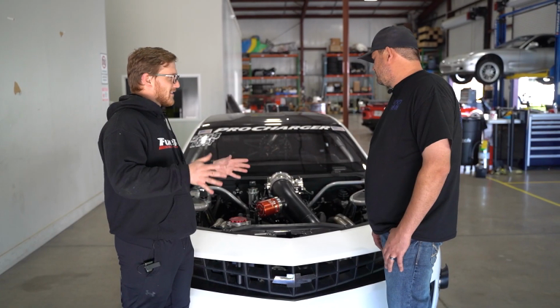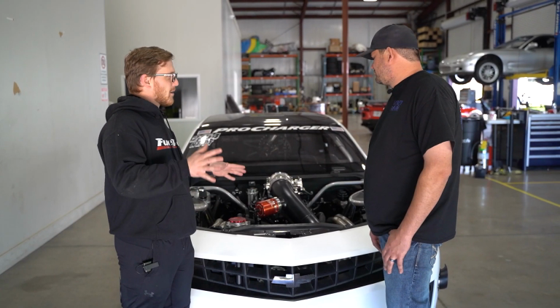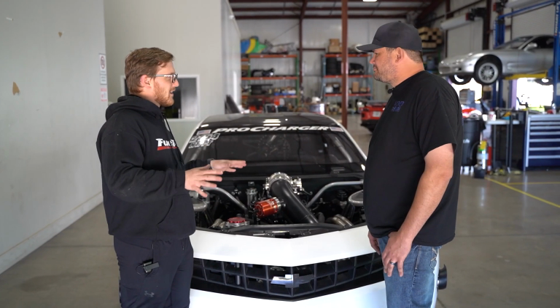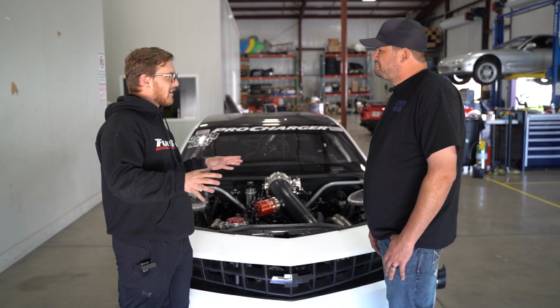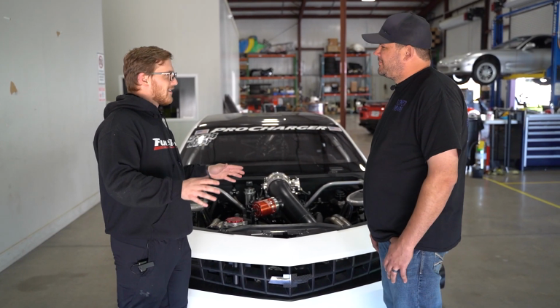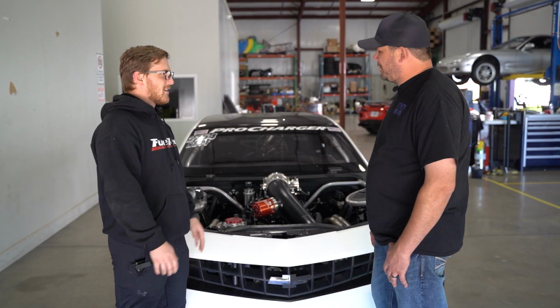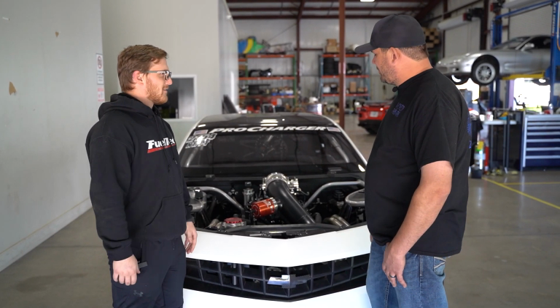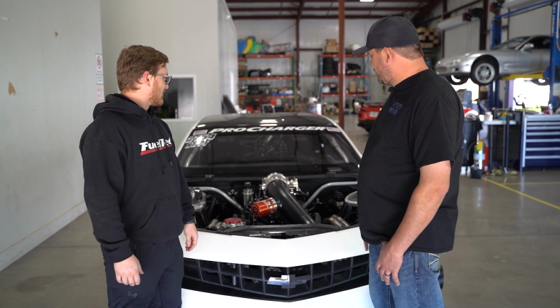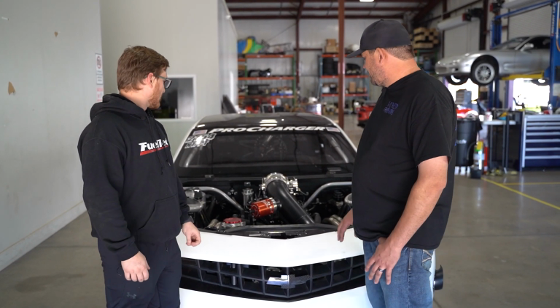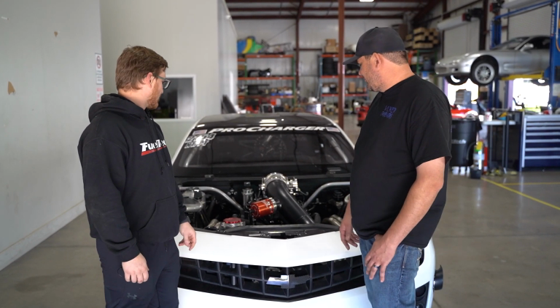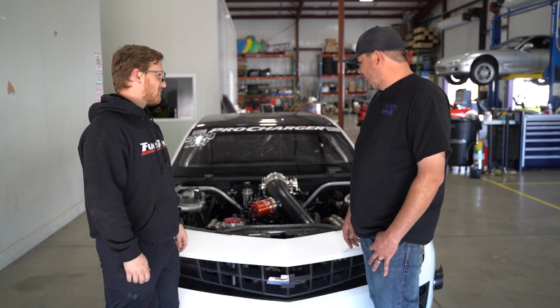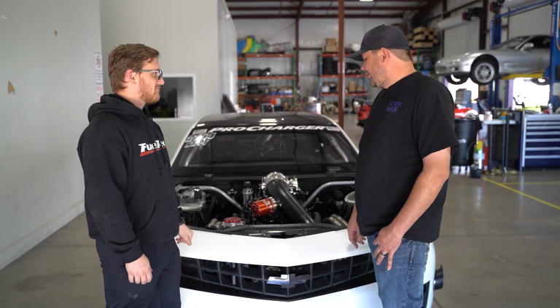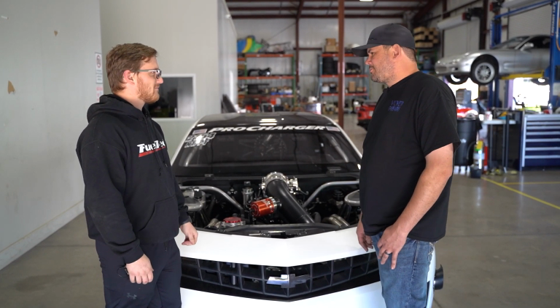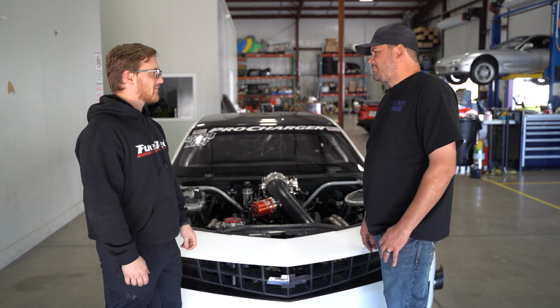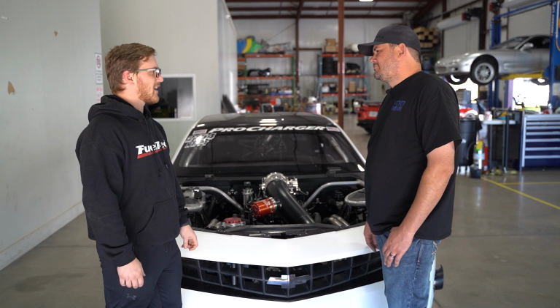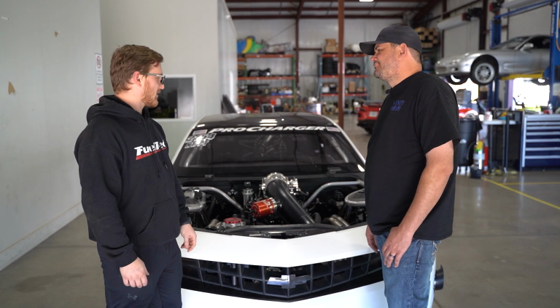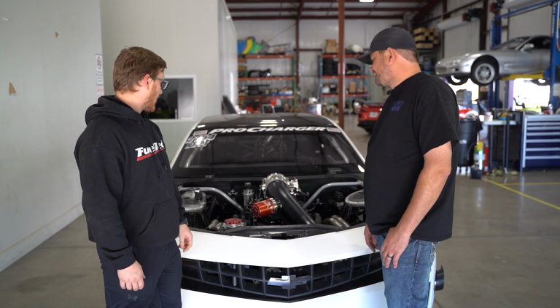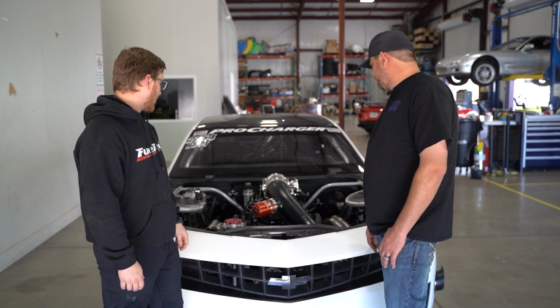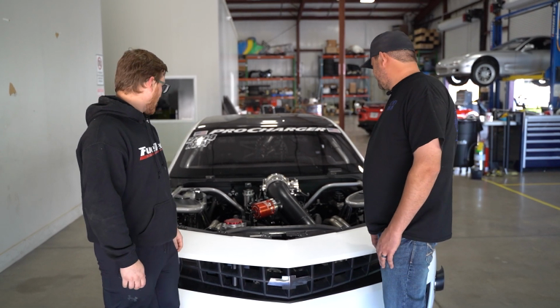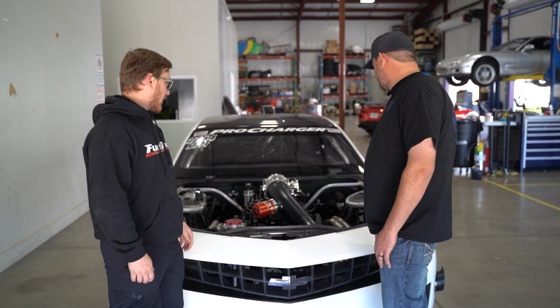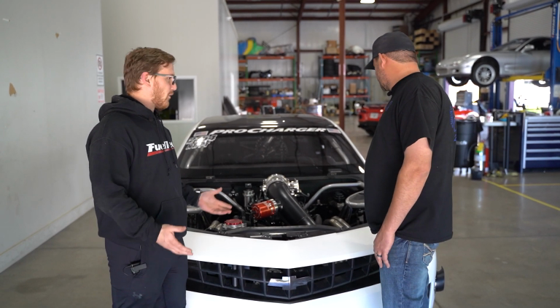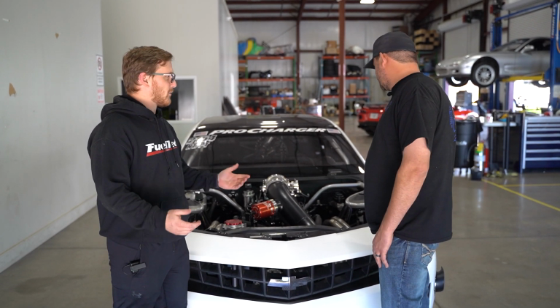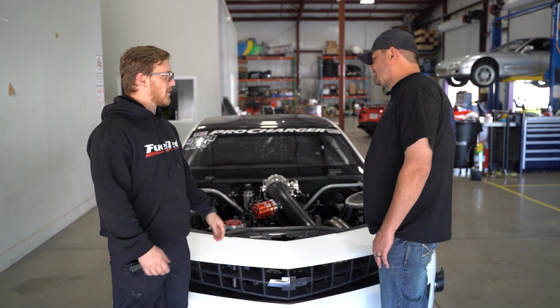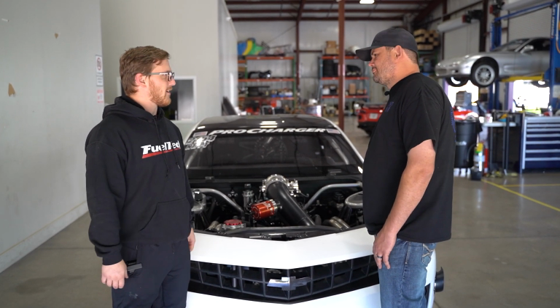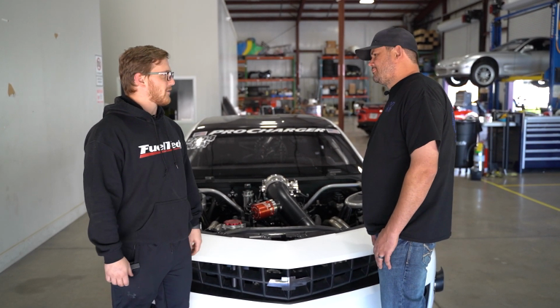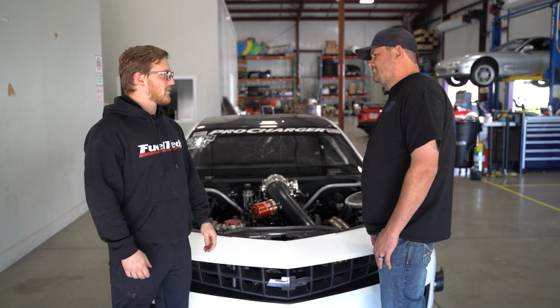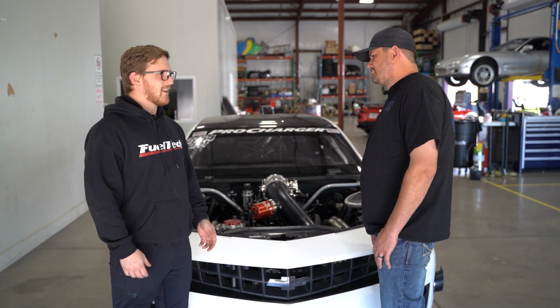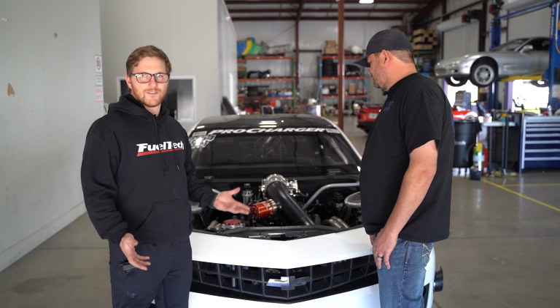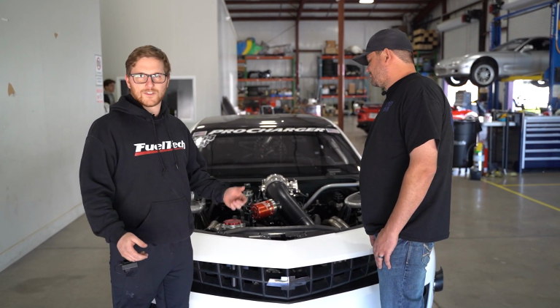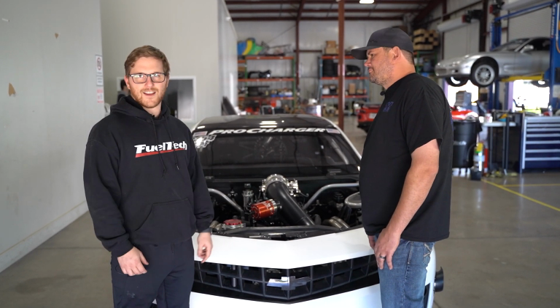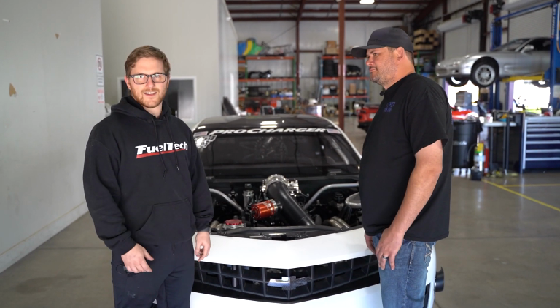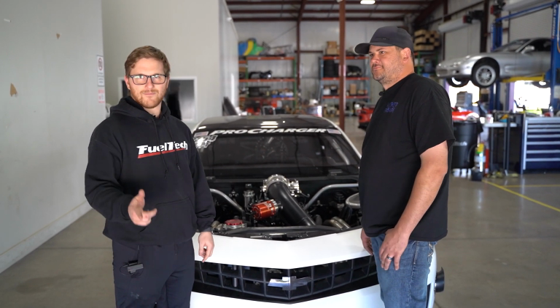Yeah, it's kind of up in the air. We're going to play with no-time stuff and then go to X probably. Alright, well hopefully we'll see you around at the racetrack and we'll see you guys next time.